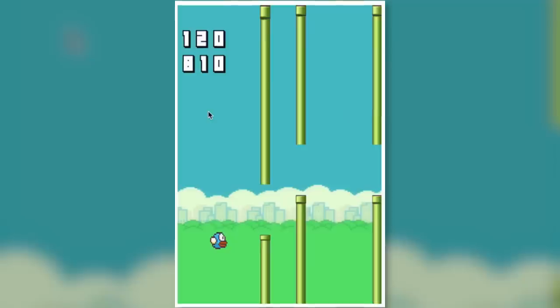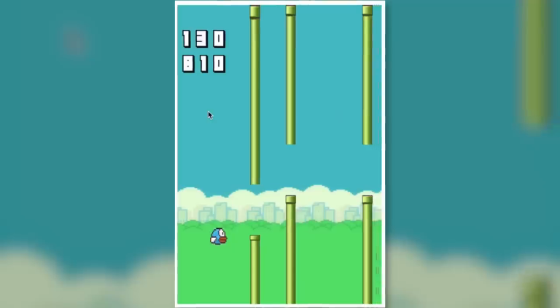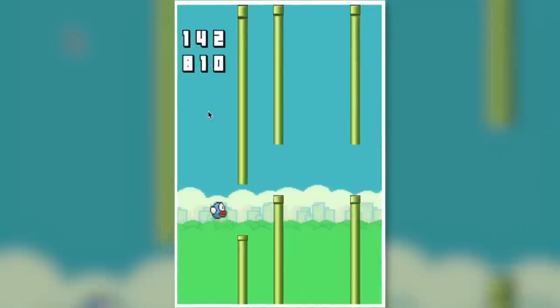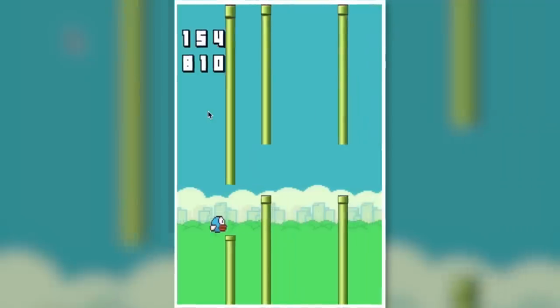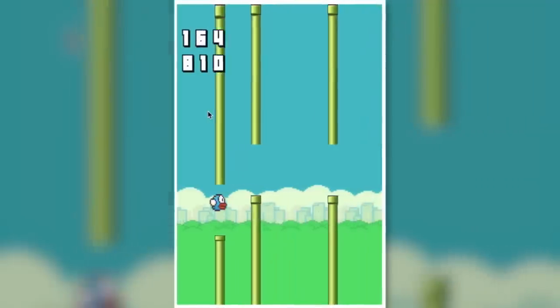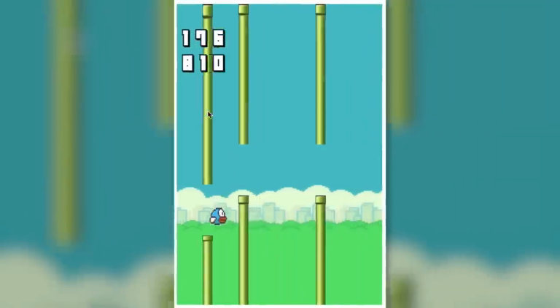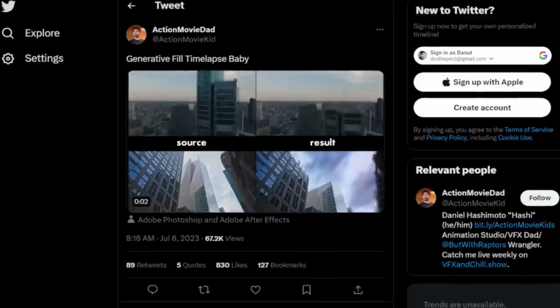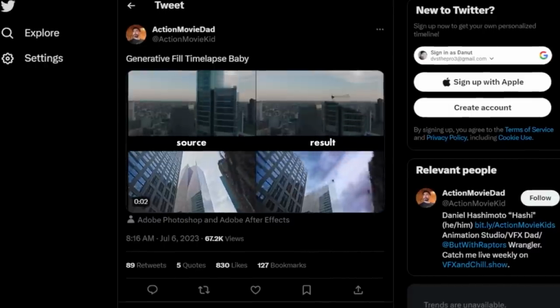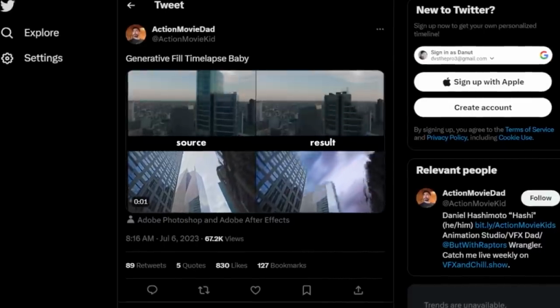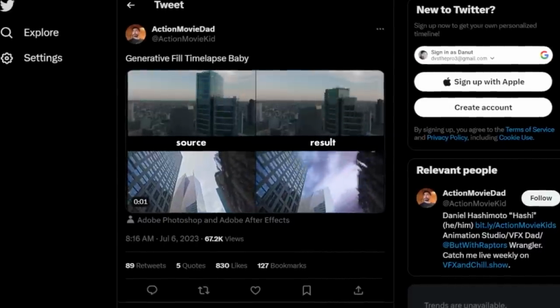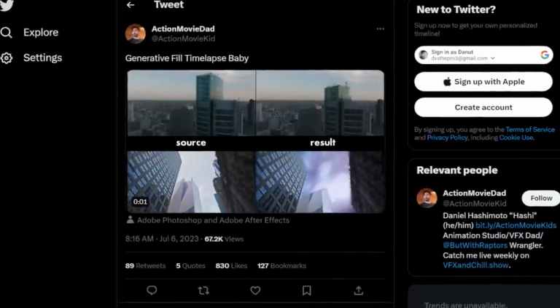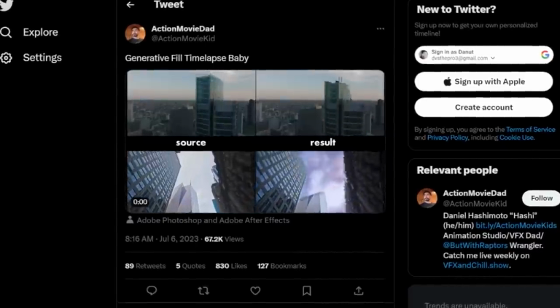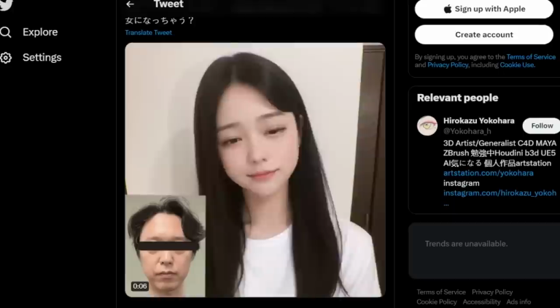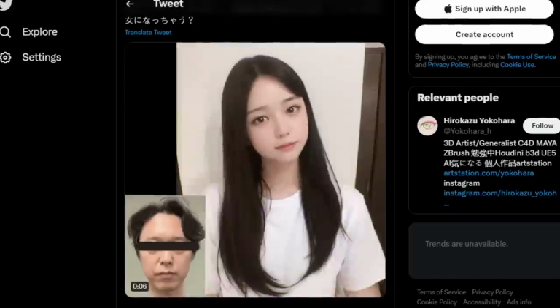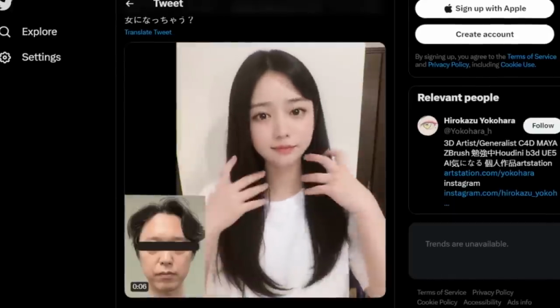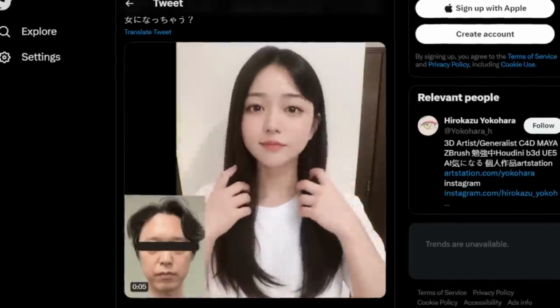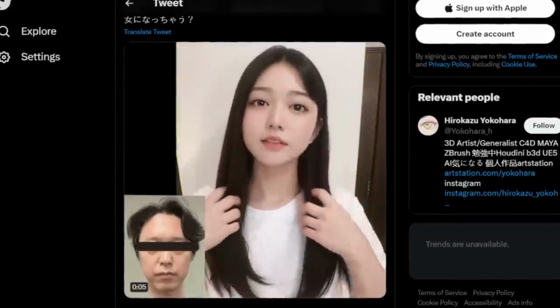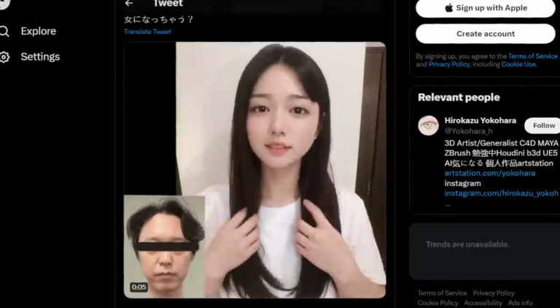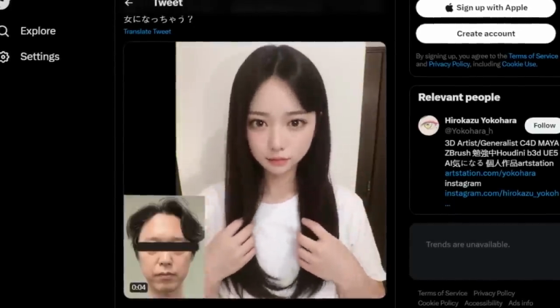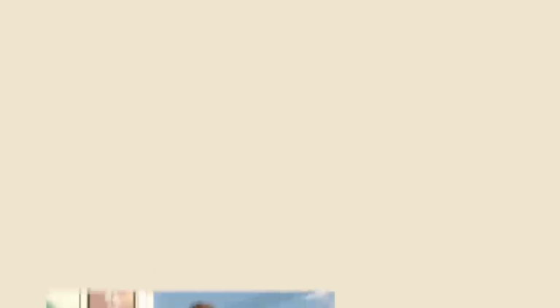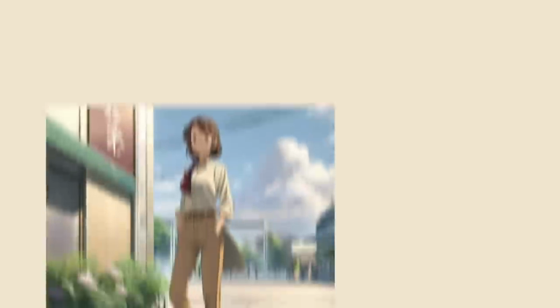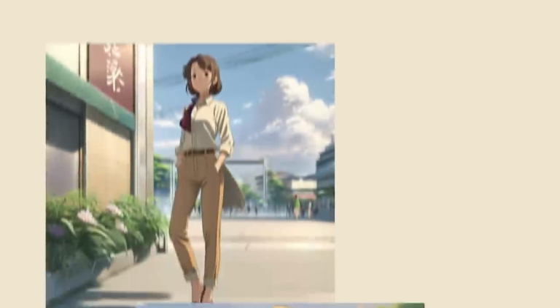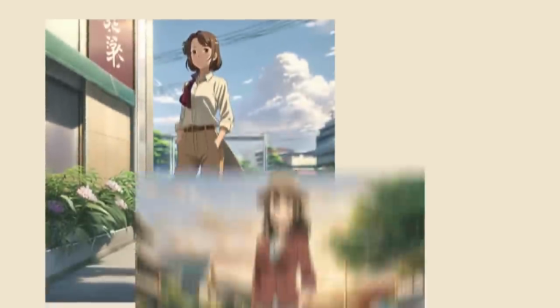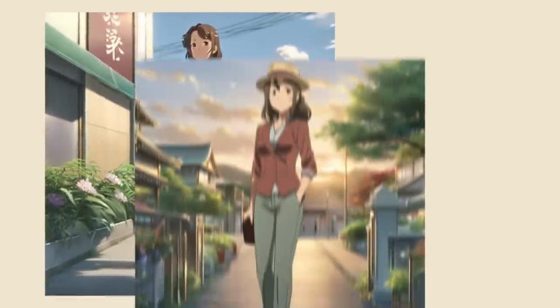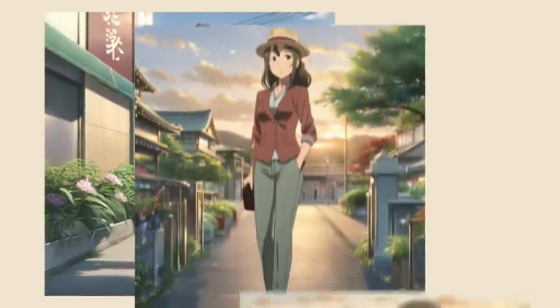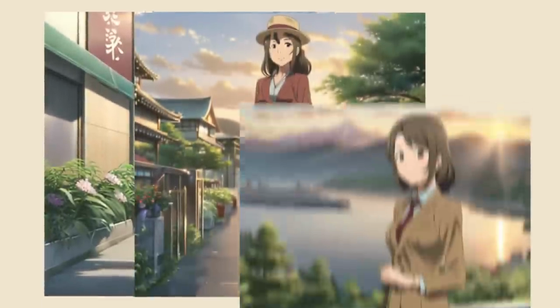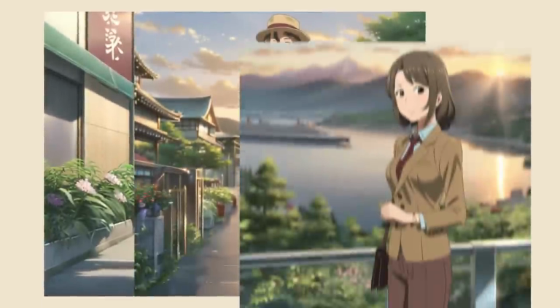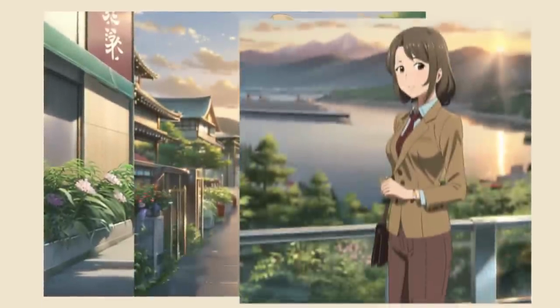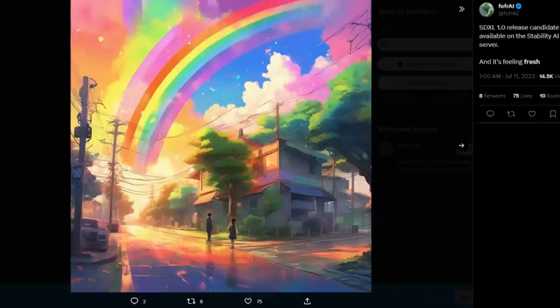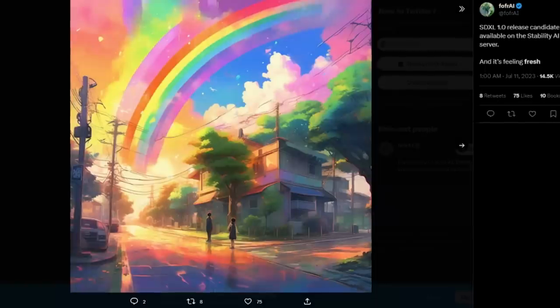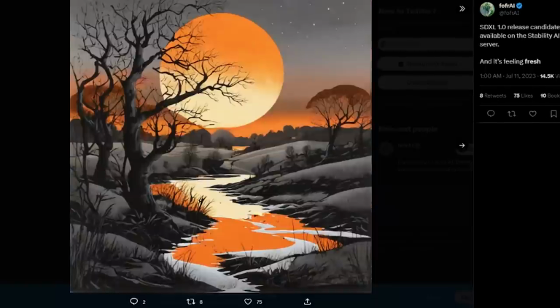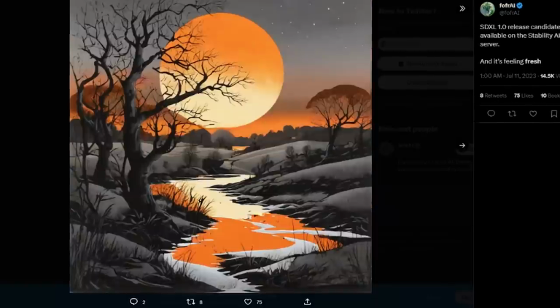What's up guys, welcome back to another episode of the AI Timeline where I cover the coolest AI developments in the past week.